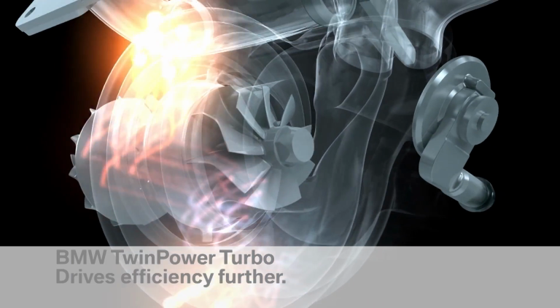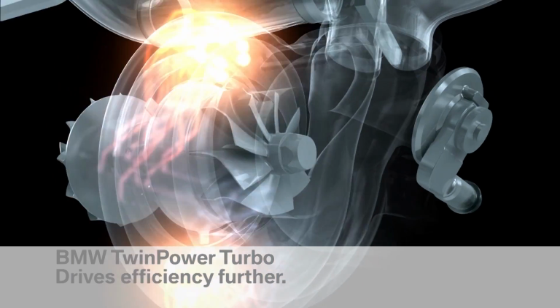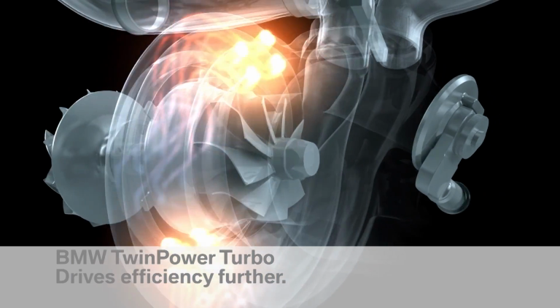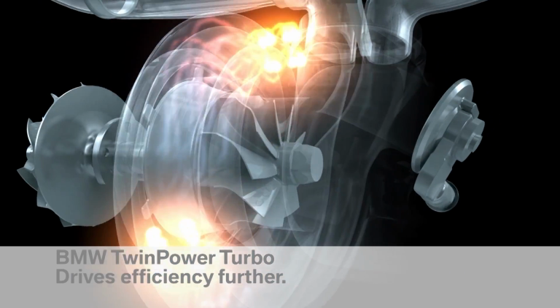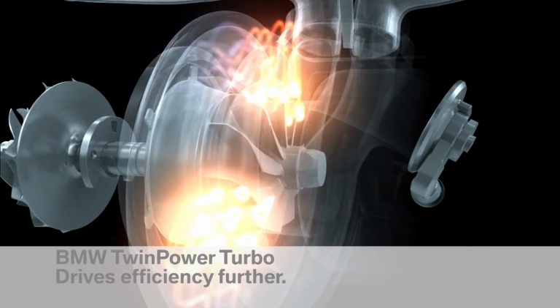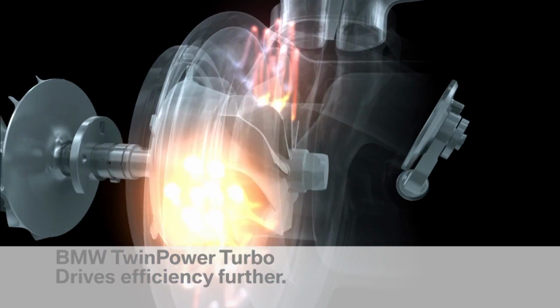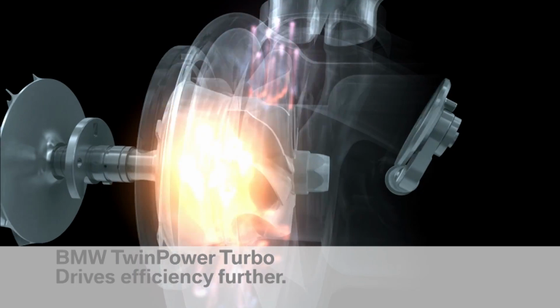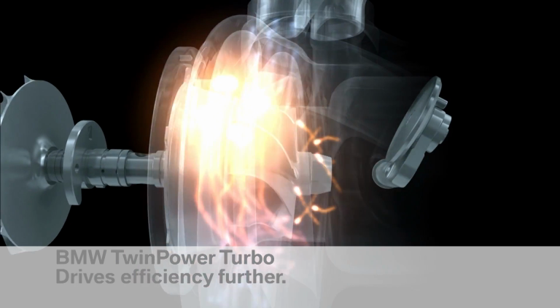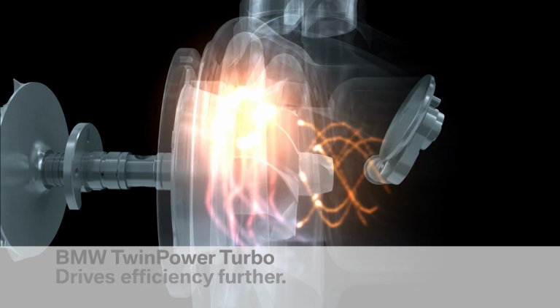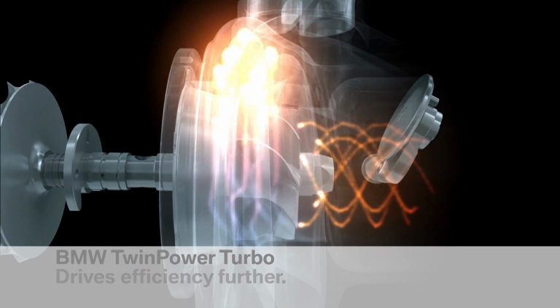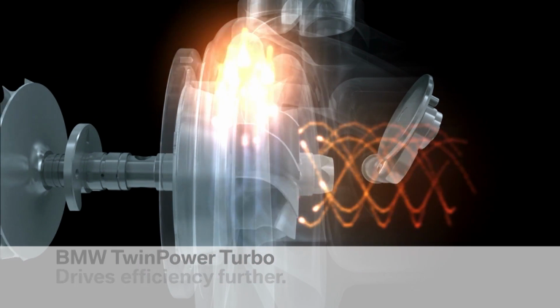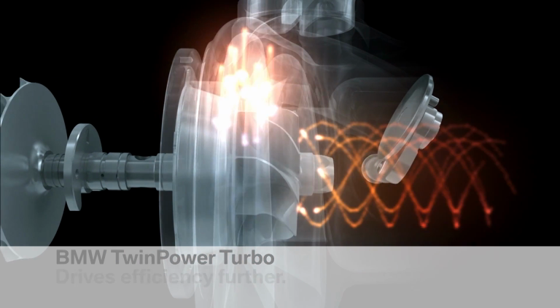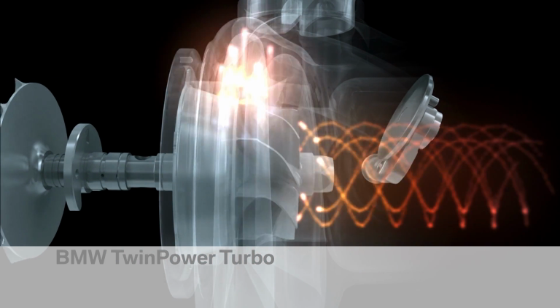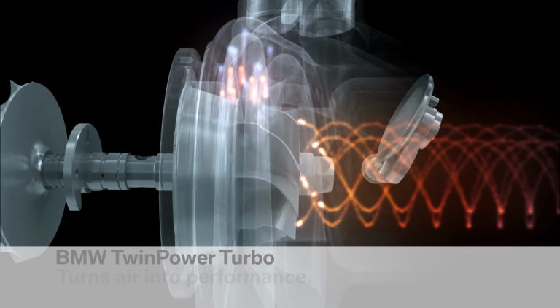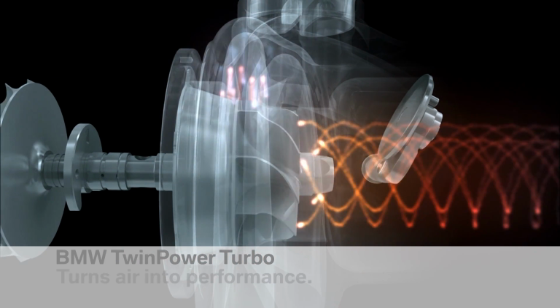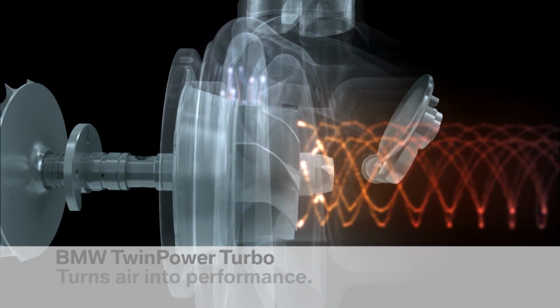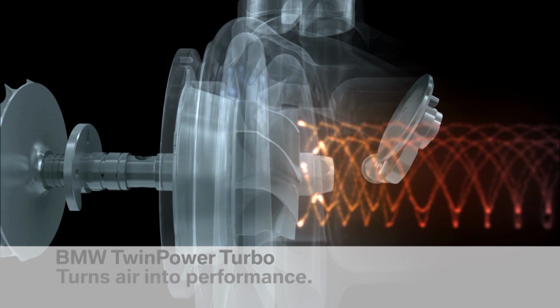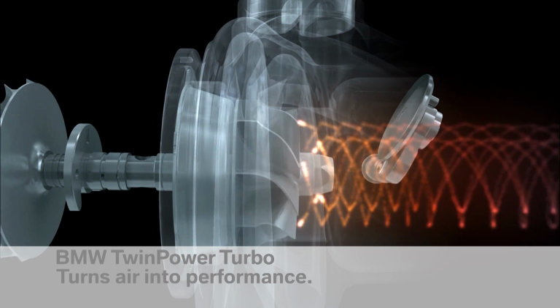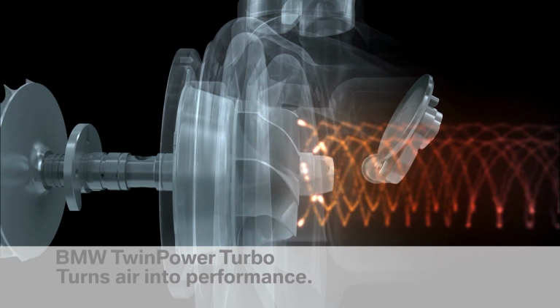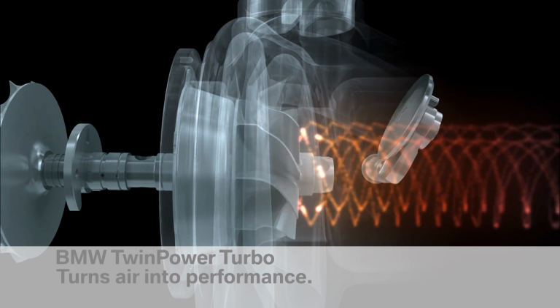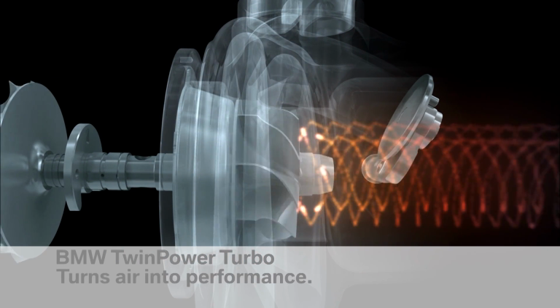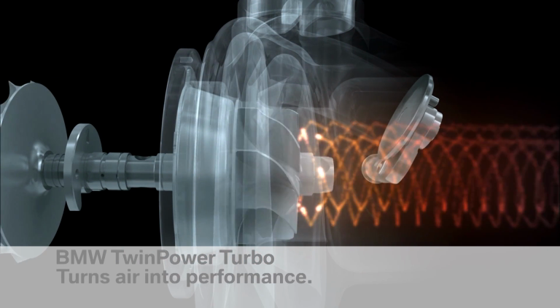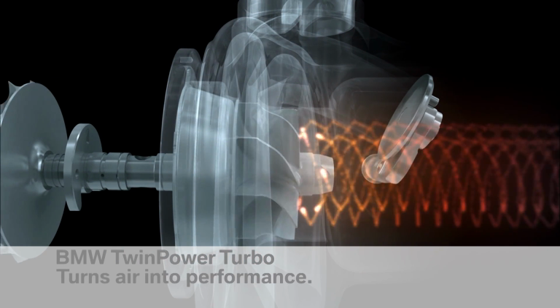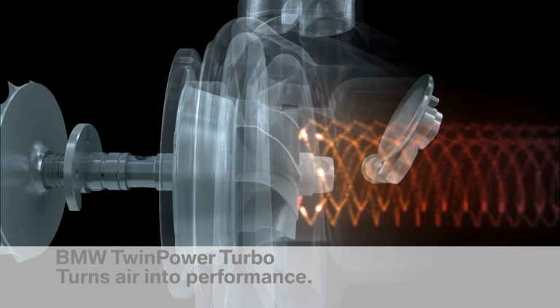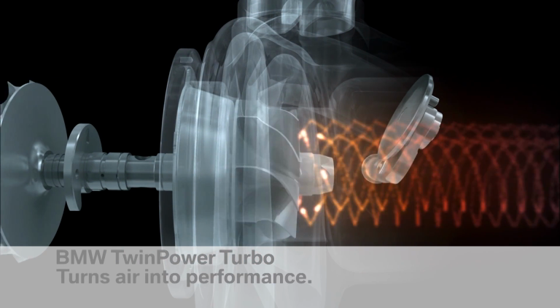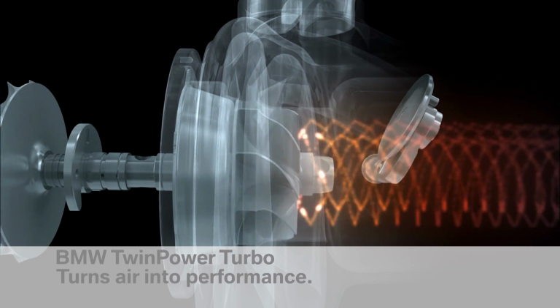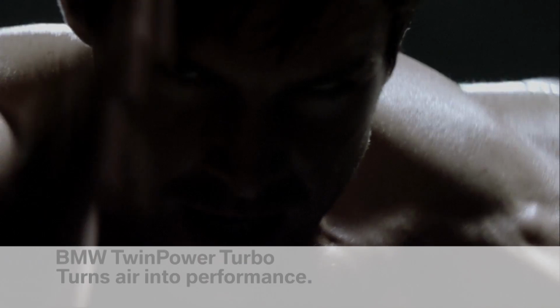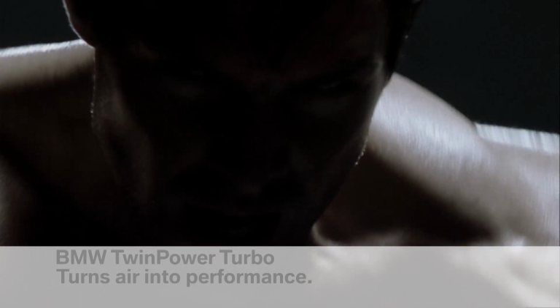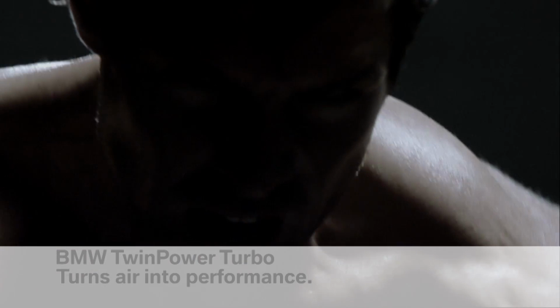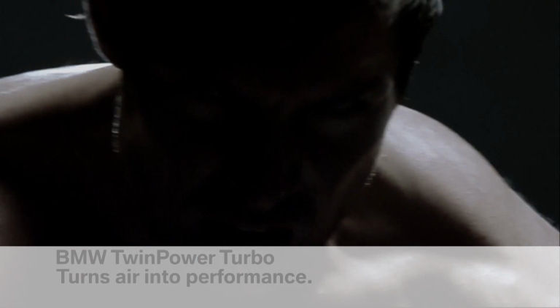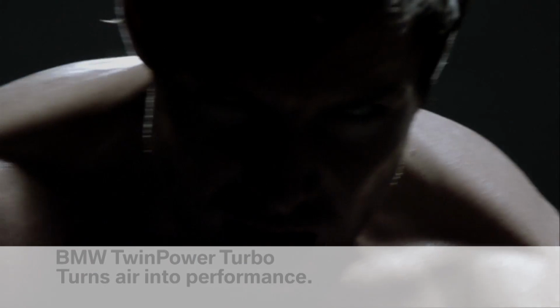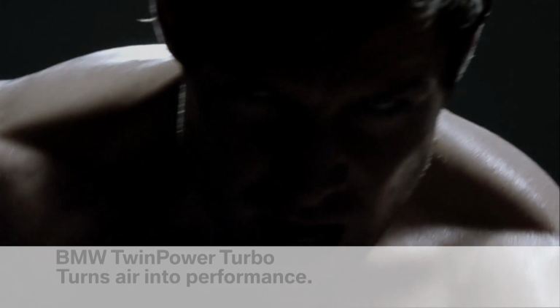The BMW twin power turbo guarantees total performance even at low revs. BMW twin power turbo — joy converts air into performance.